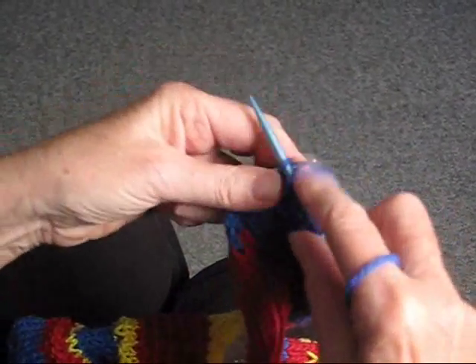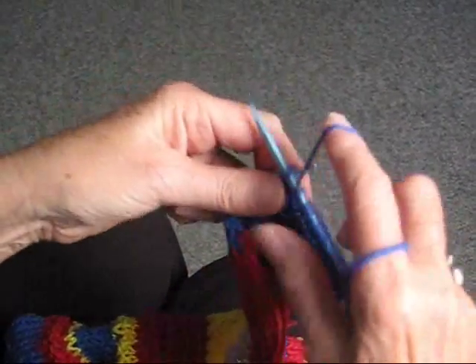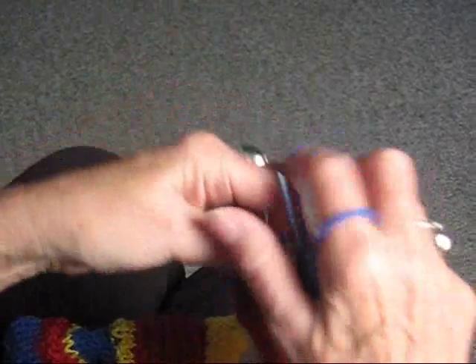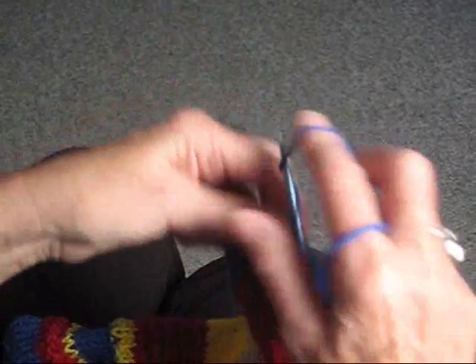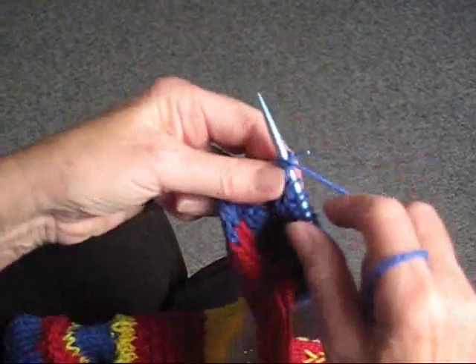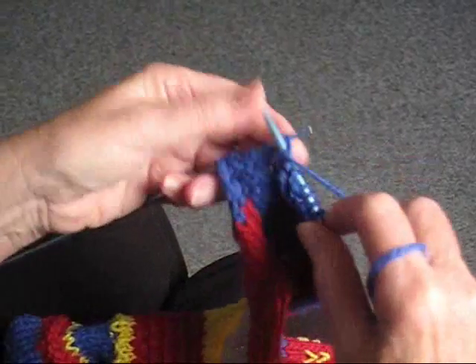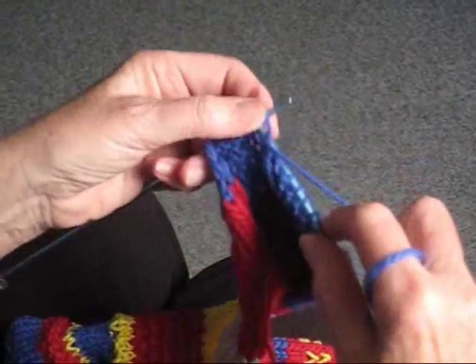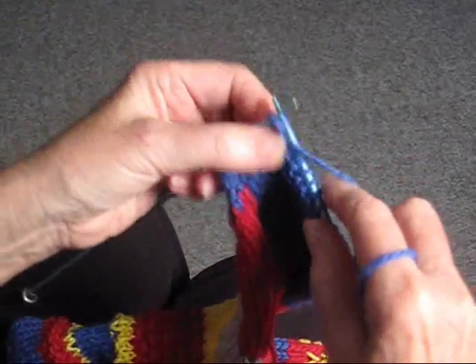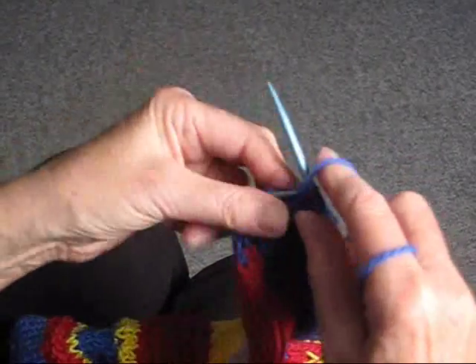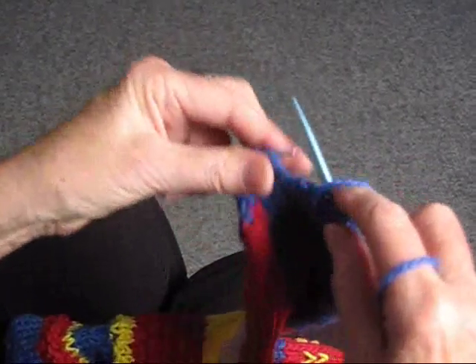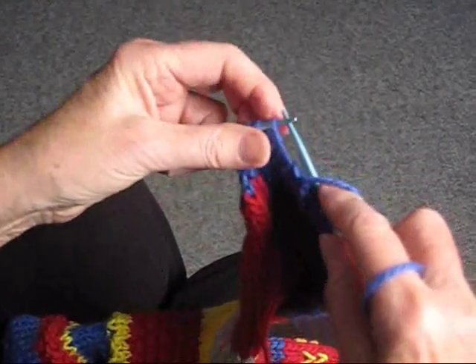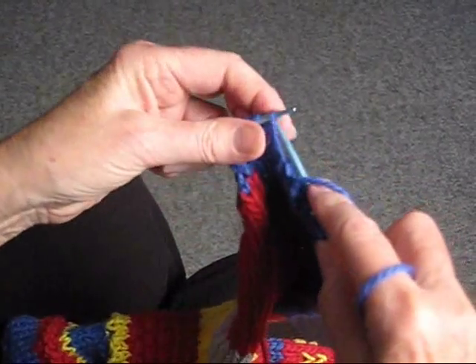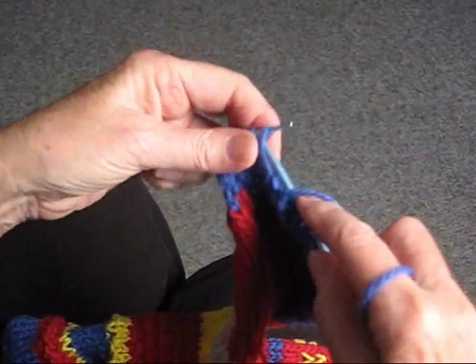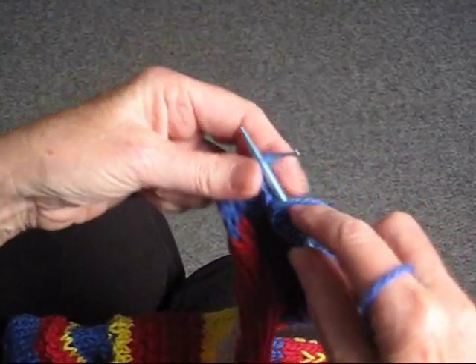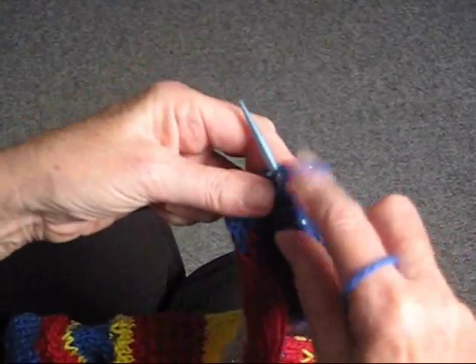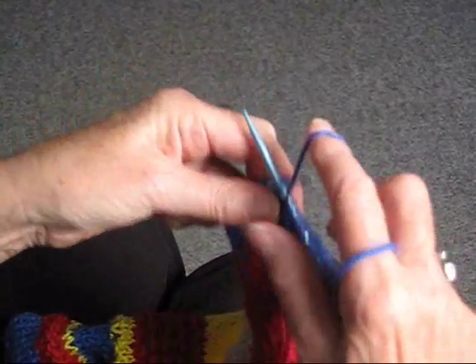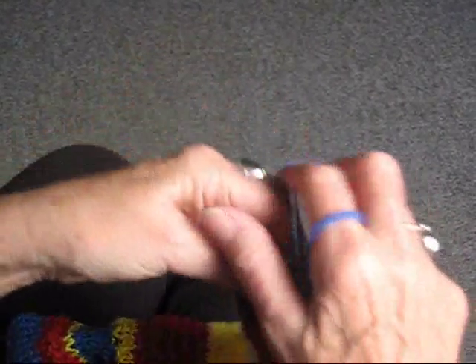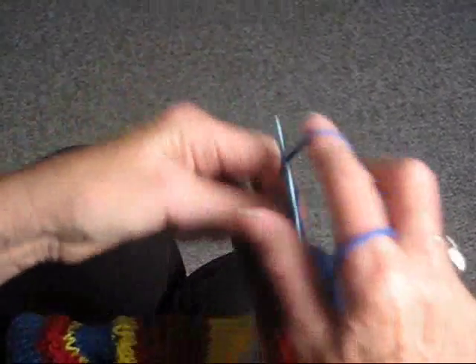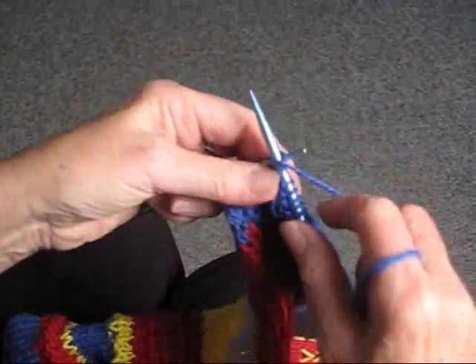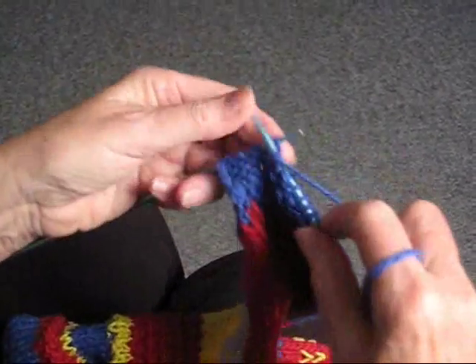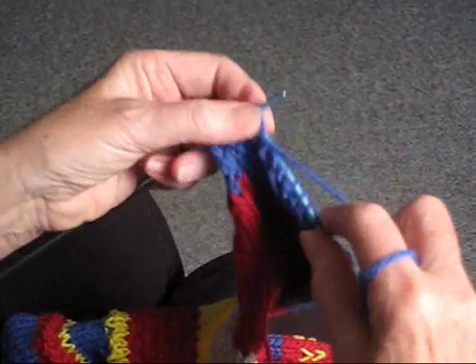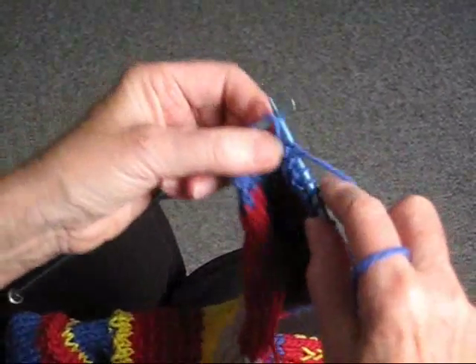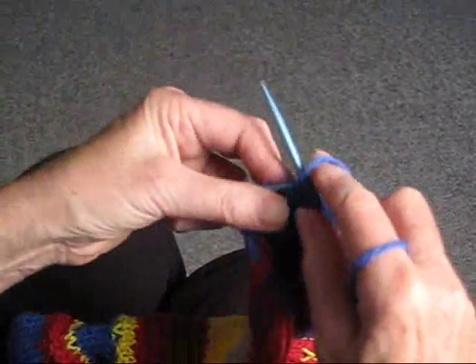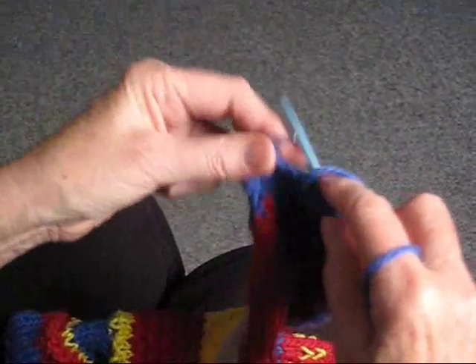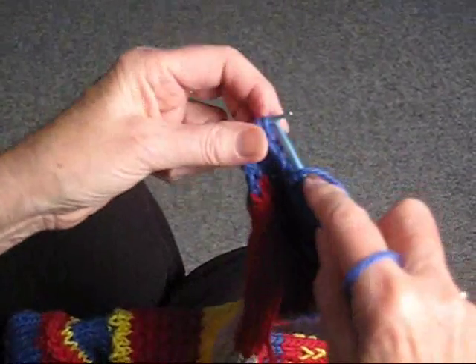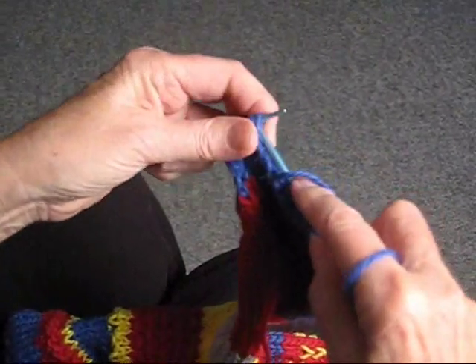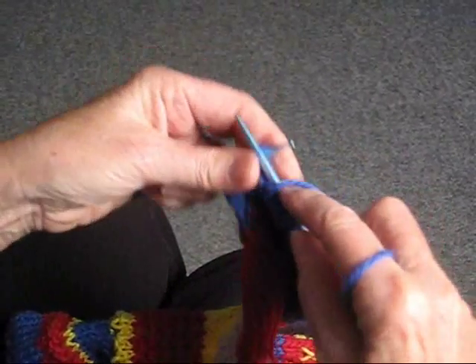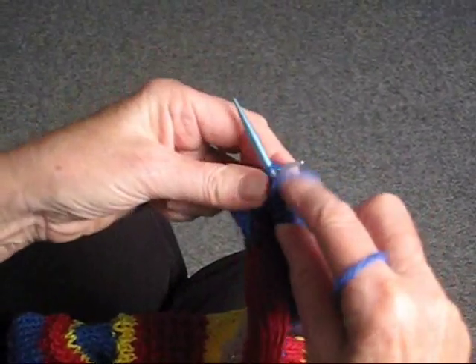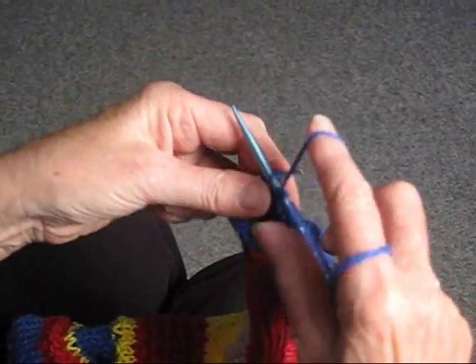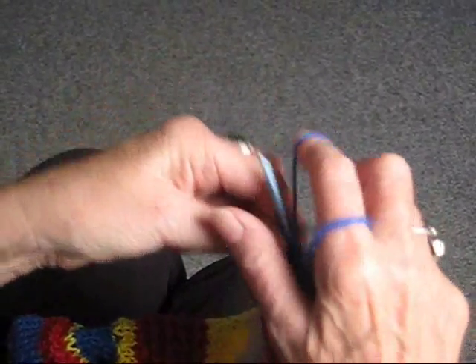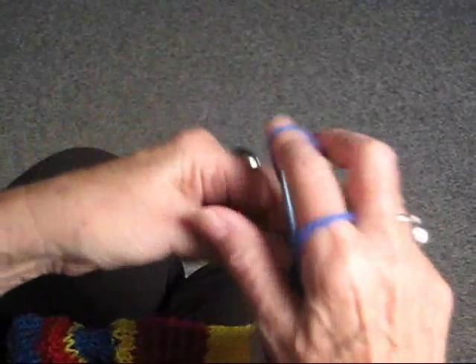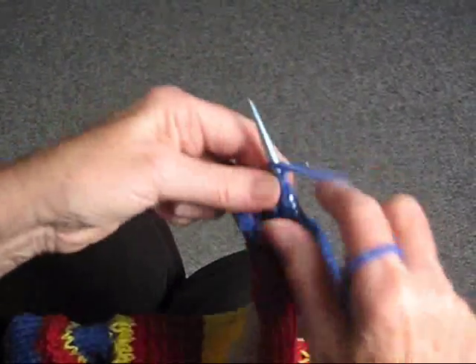There are a lot of patterns that call for slipped stitches, and now you know how to do it.